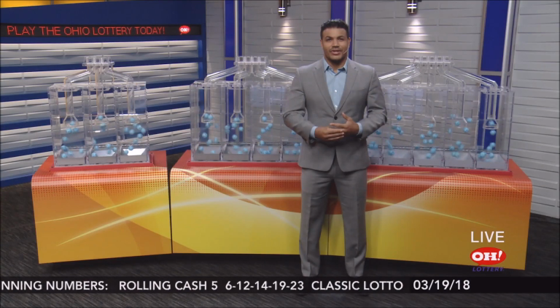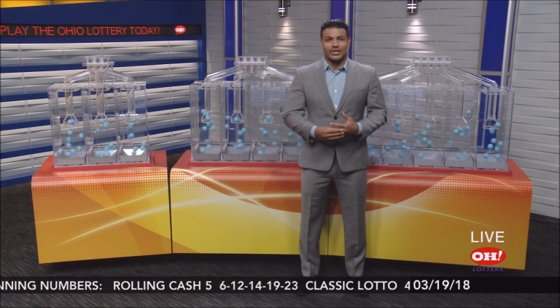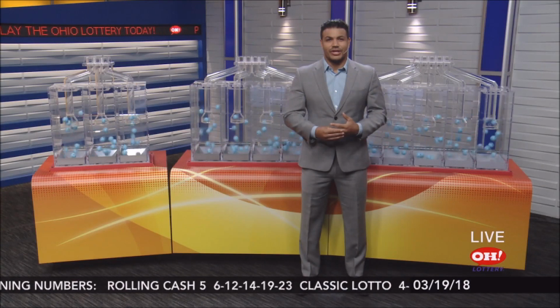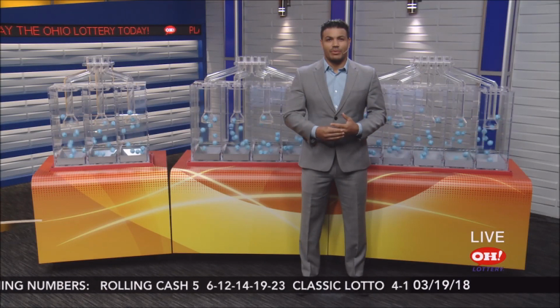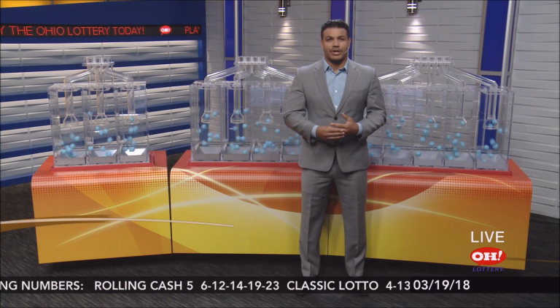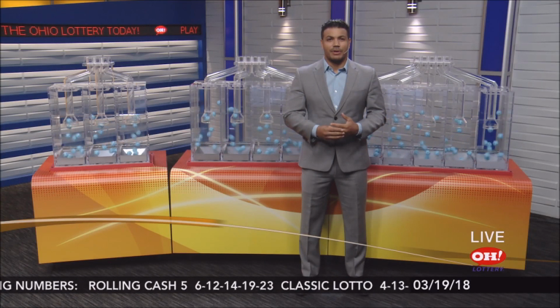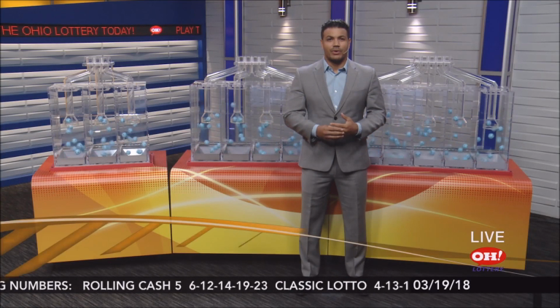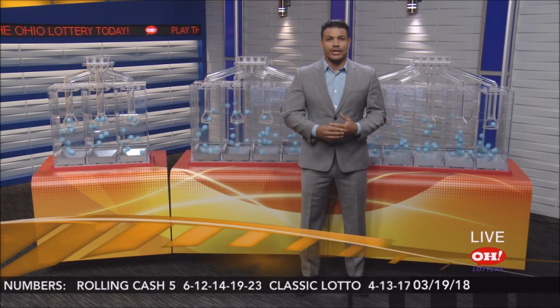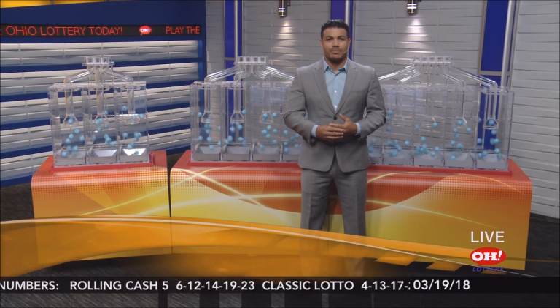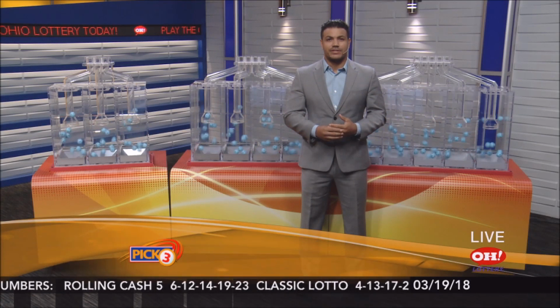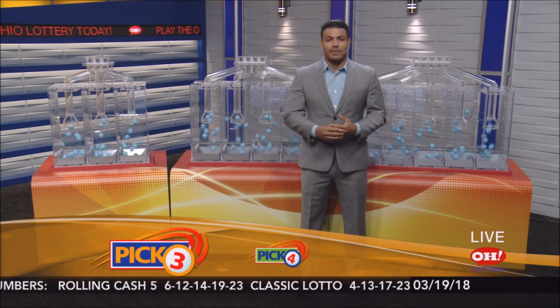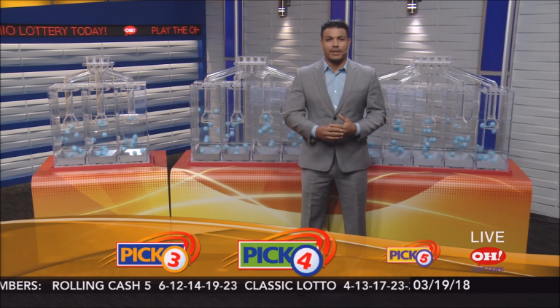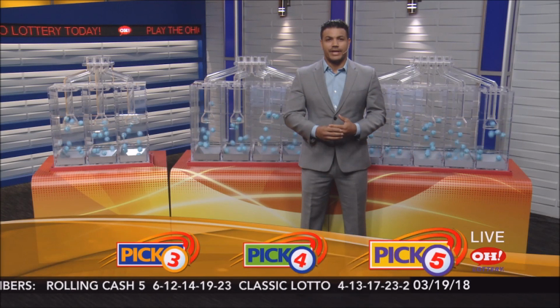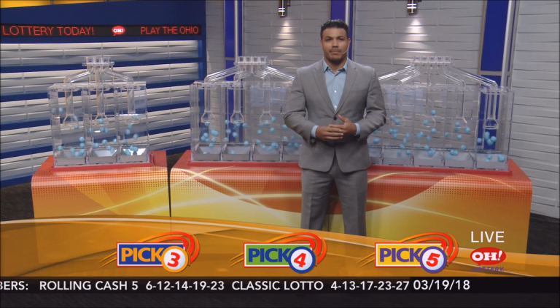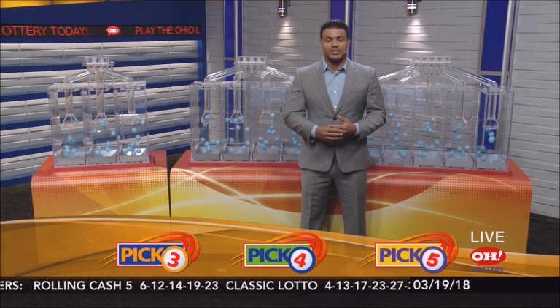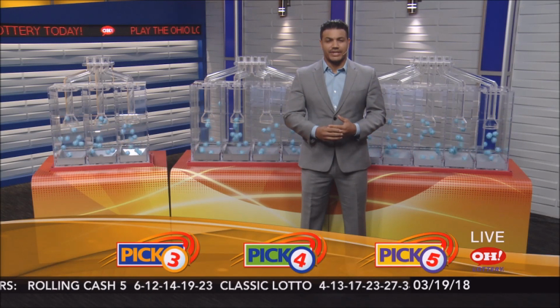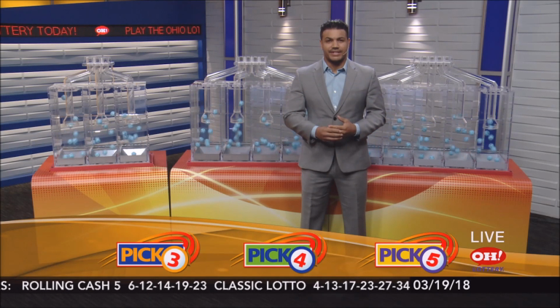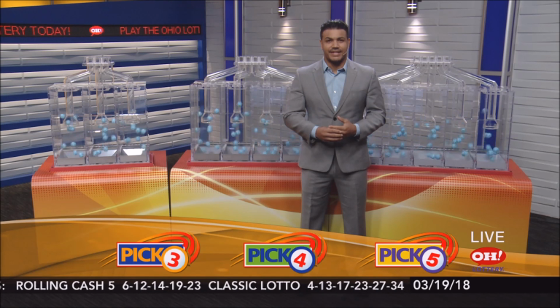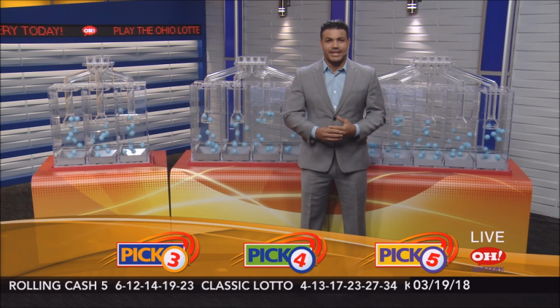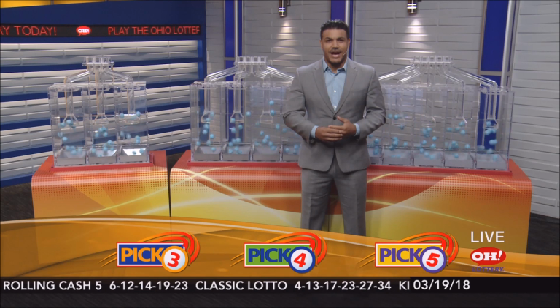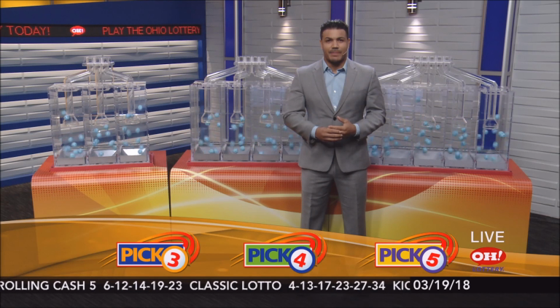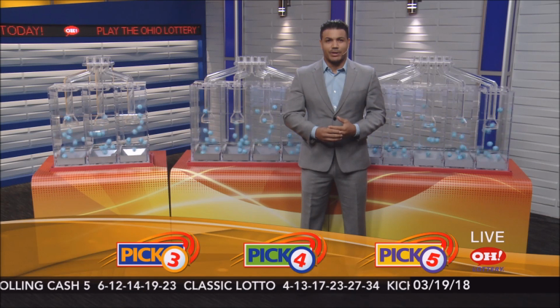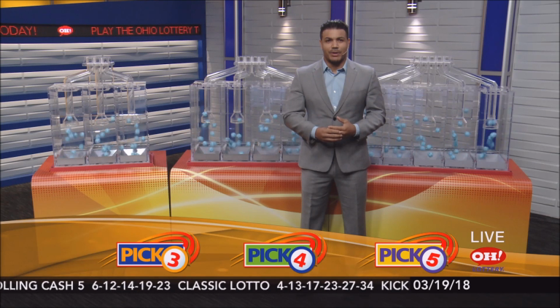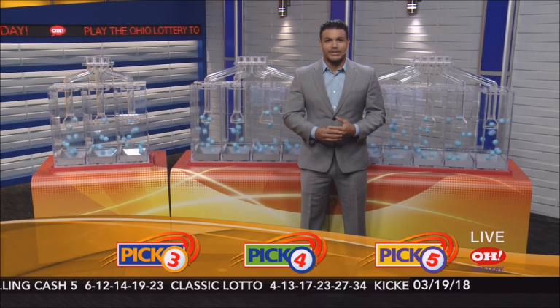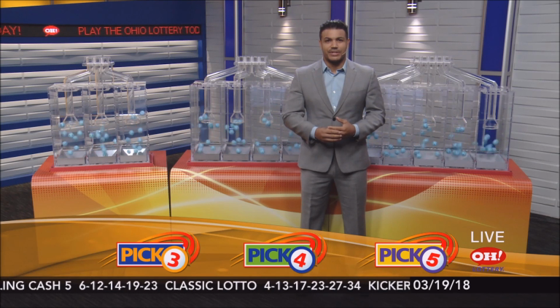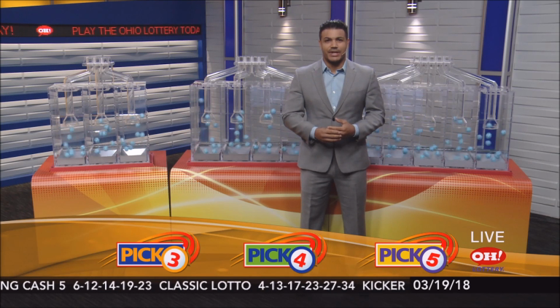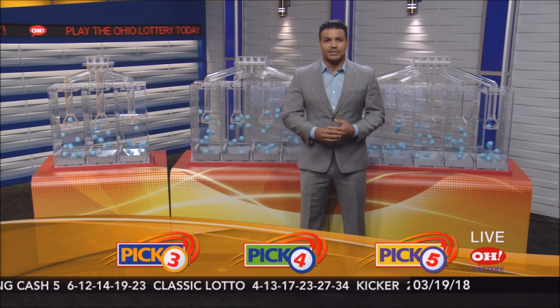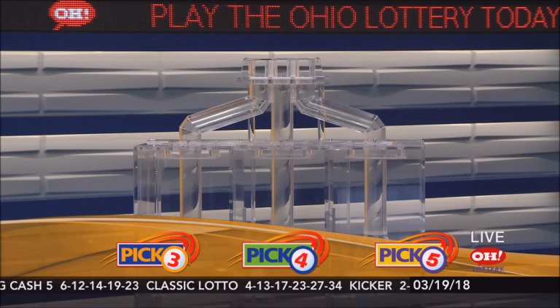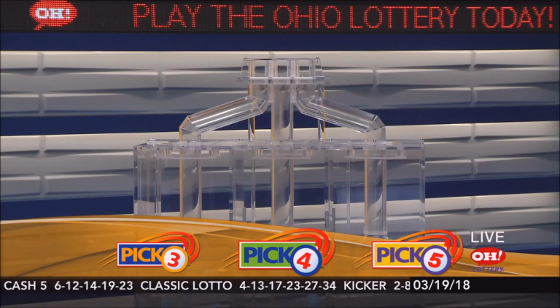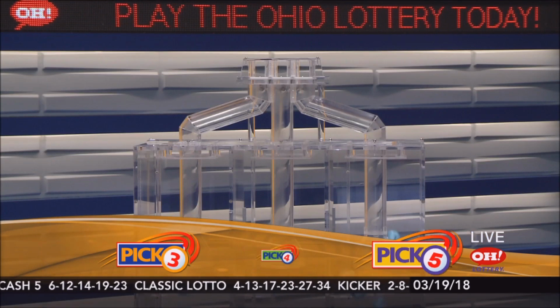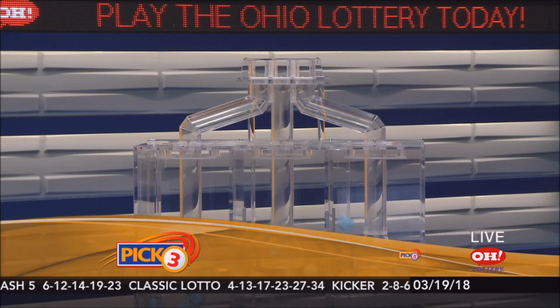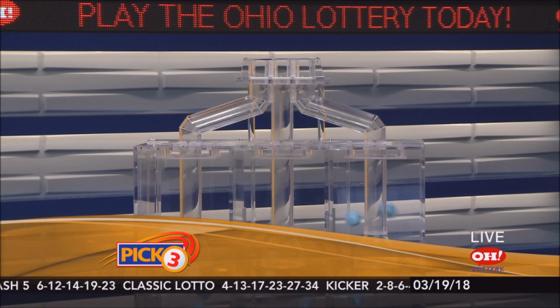Good evening. We're here to pick winning numbers for Monday, March the 19th. I'm Eric Parks. And here are tonight's winning Pick 3 numbers.